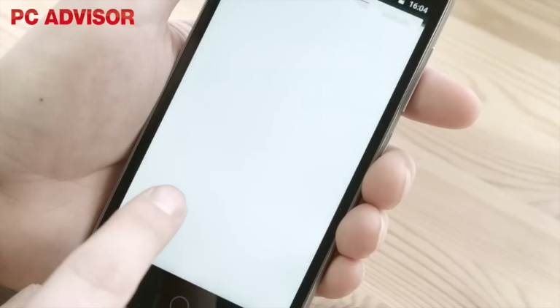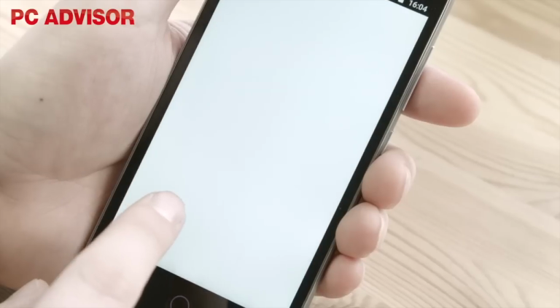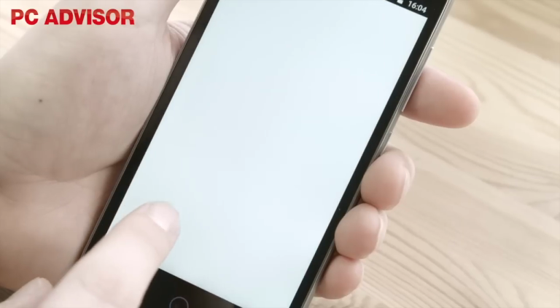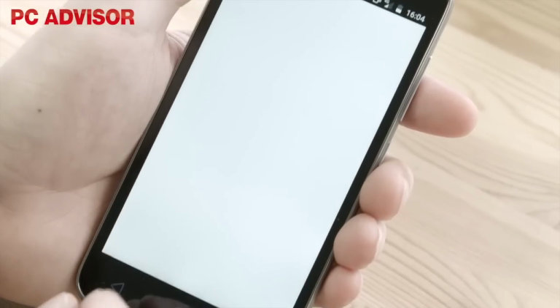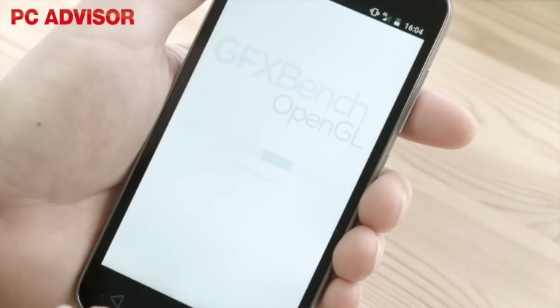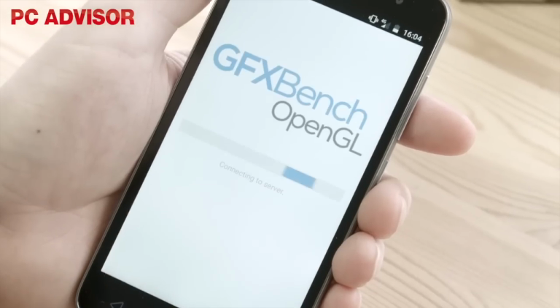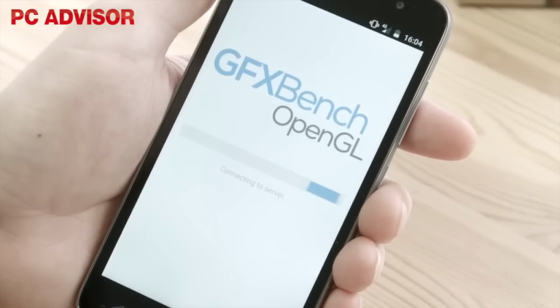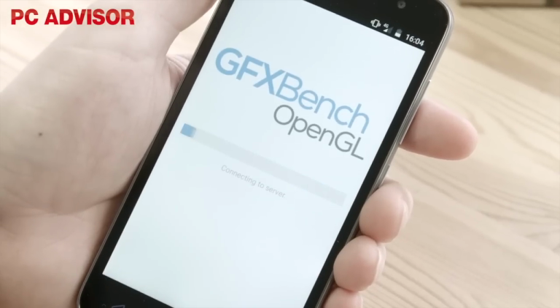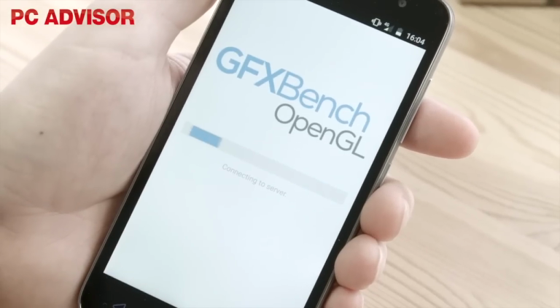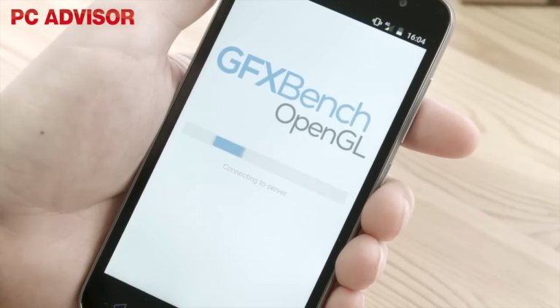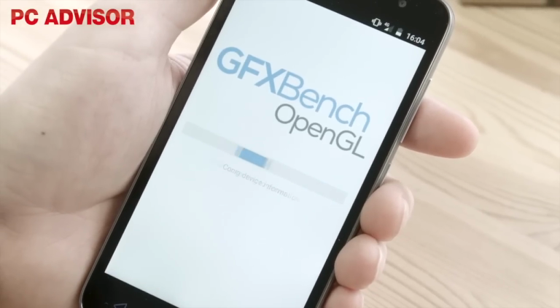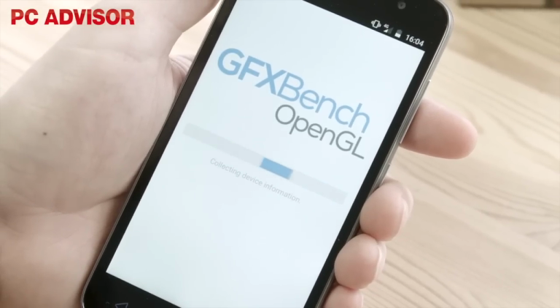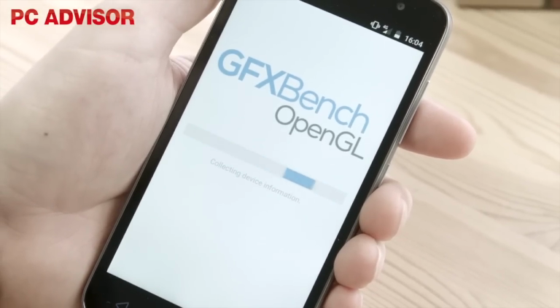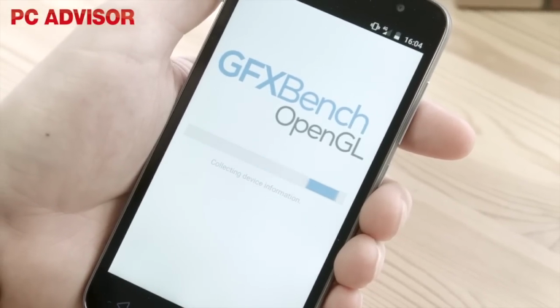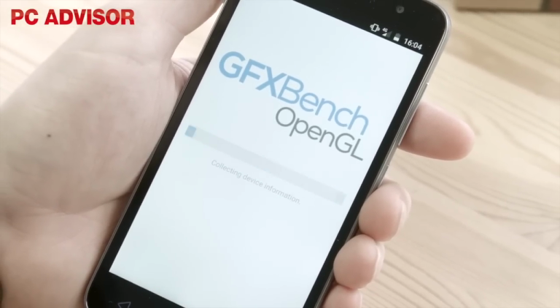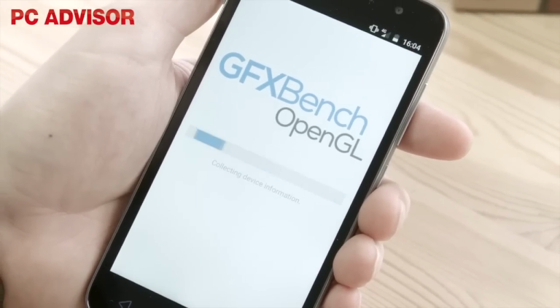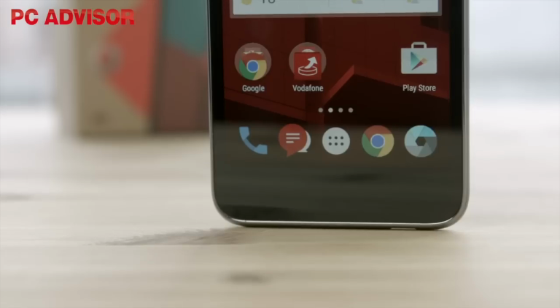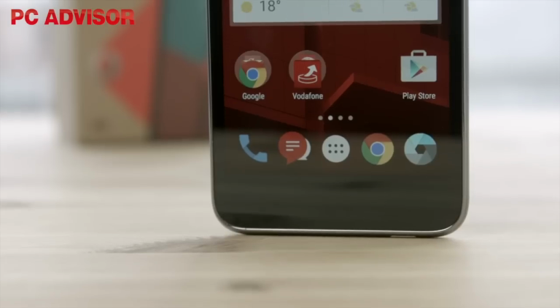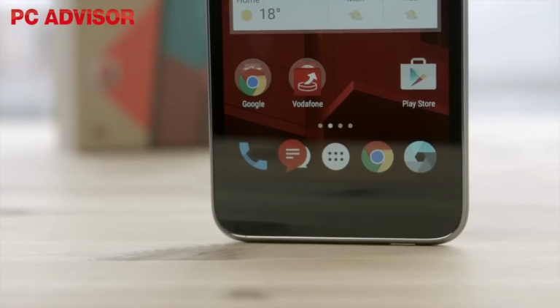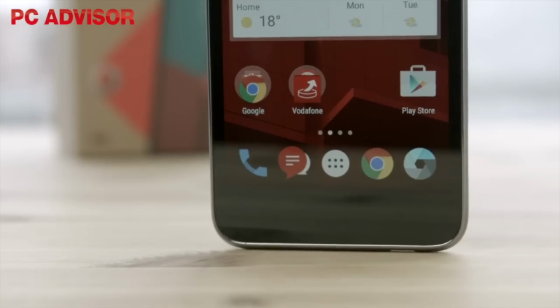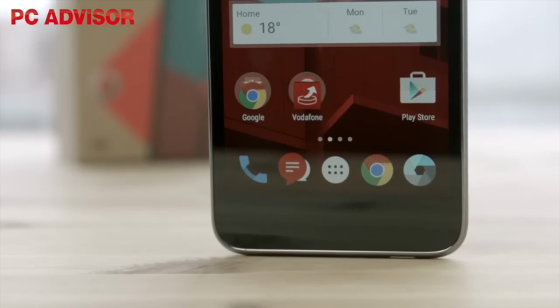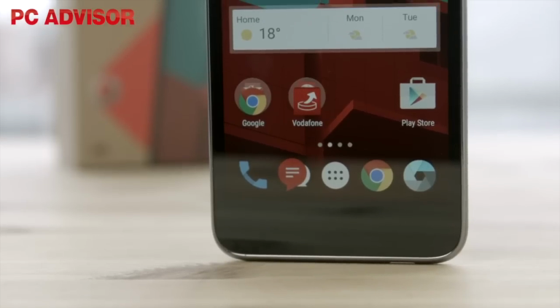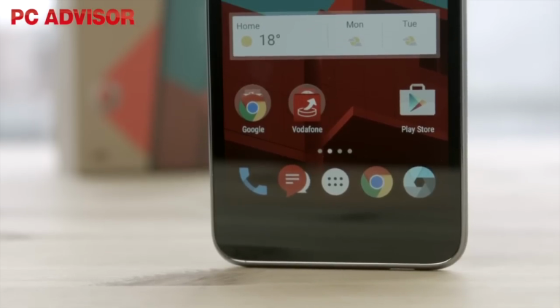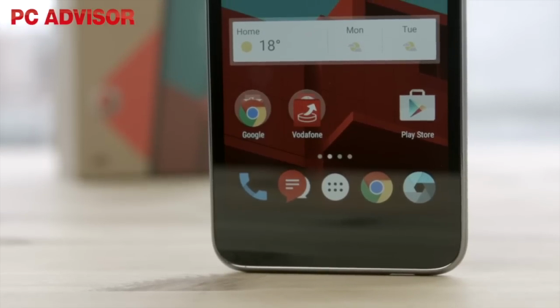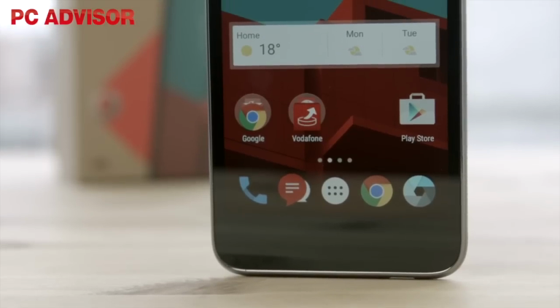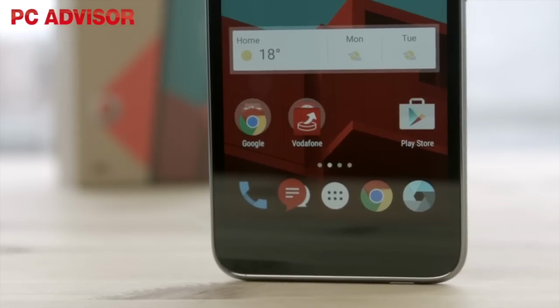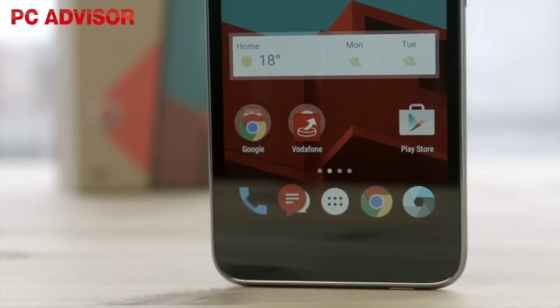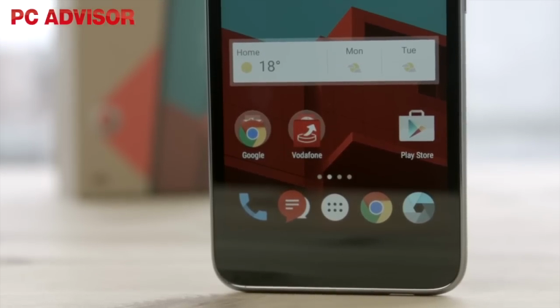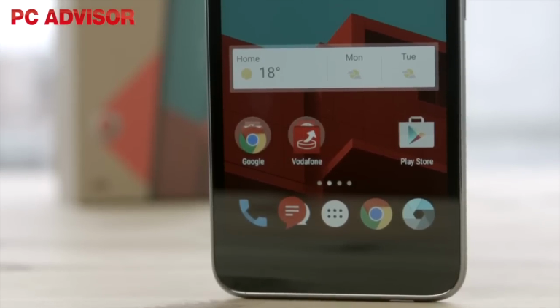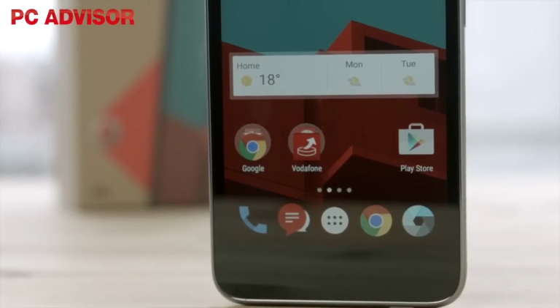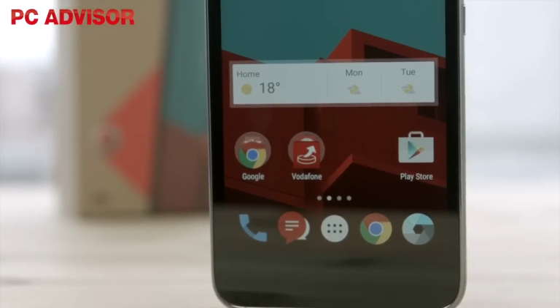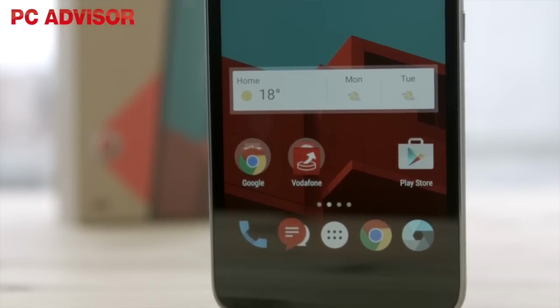With regards to benchmarking, the results were very similar to the Moto E 4G, which isn't surprising considering that they both use the same processor, GPU and RAM.